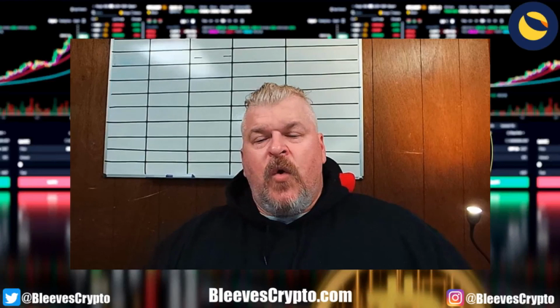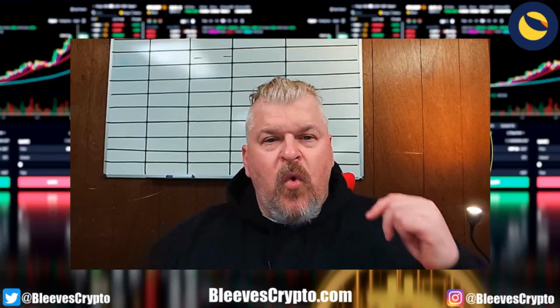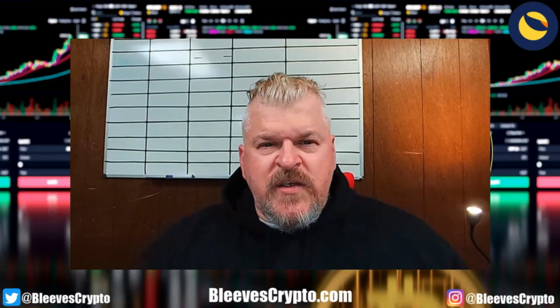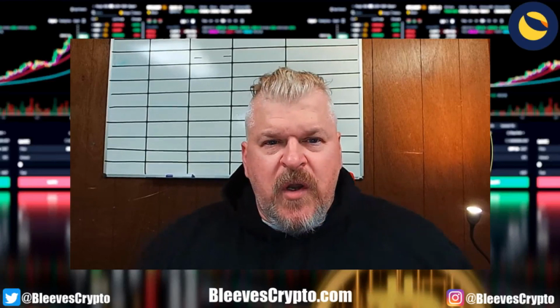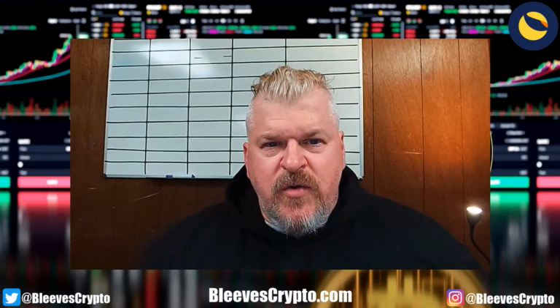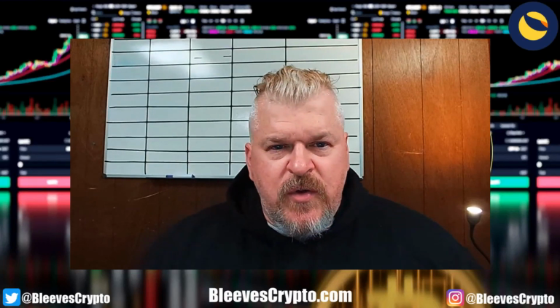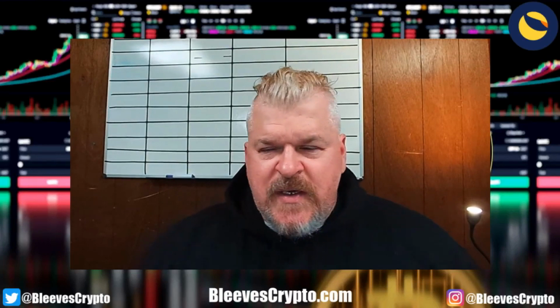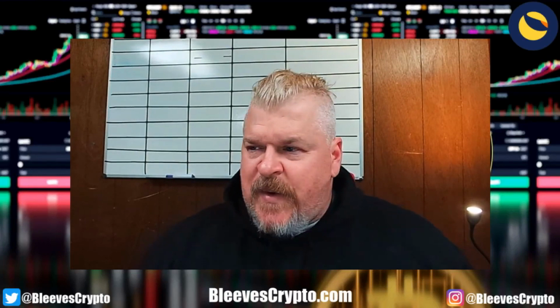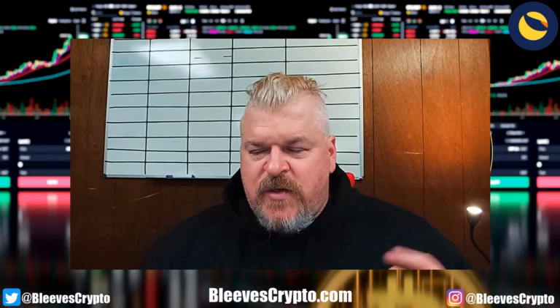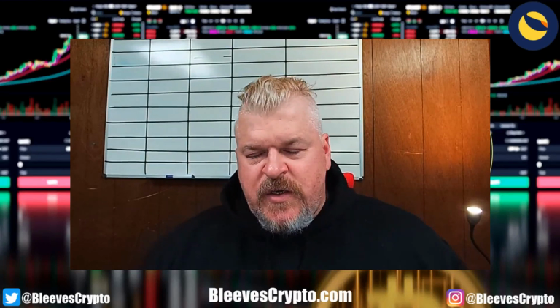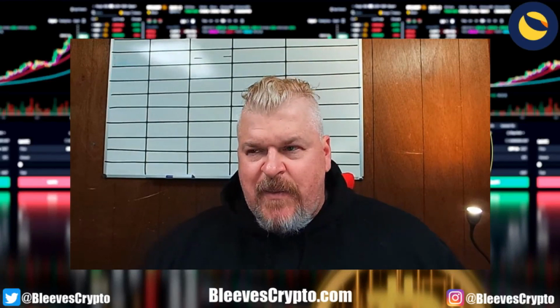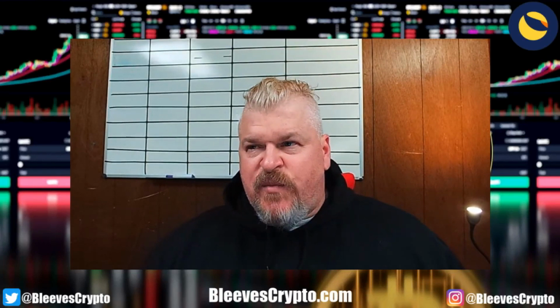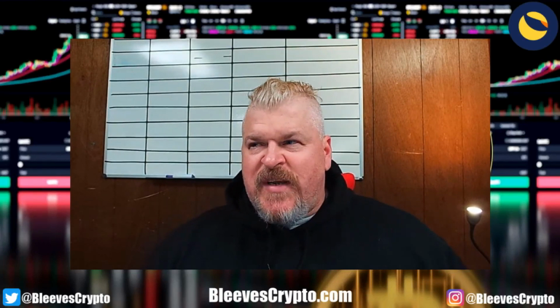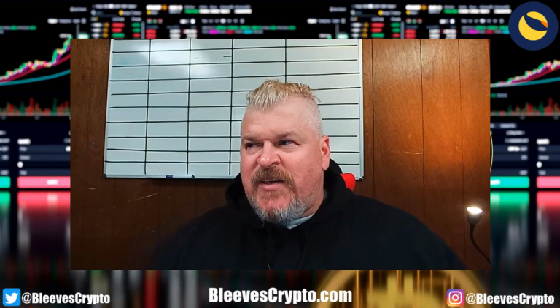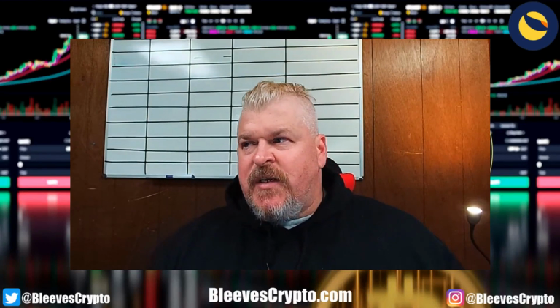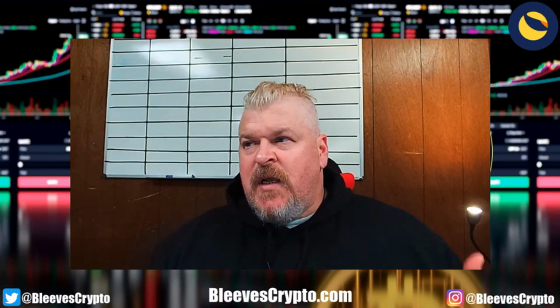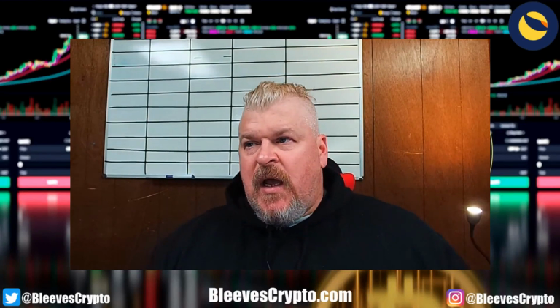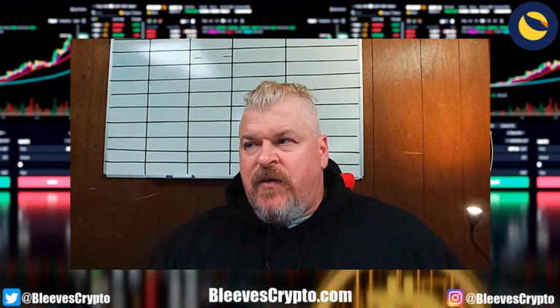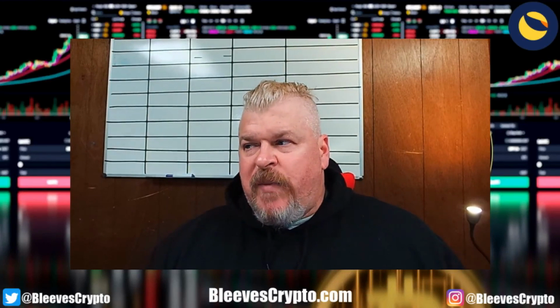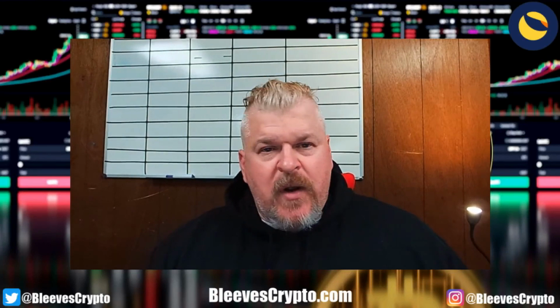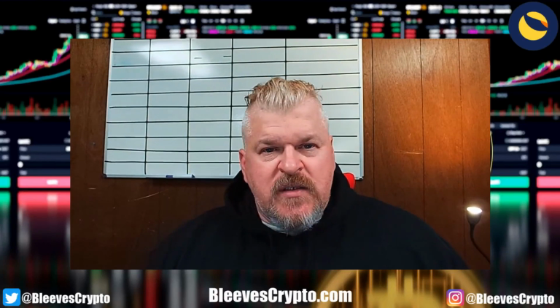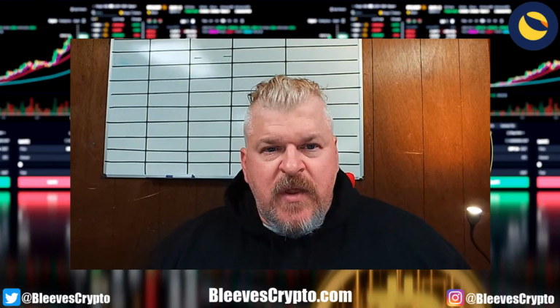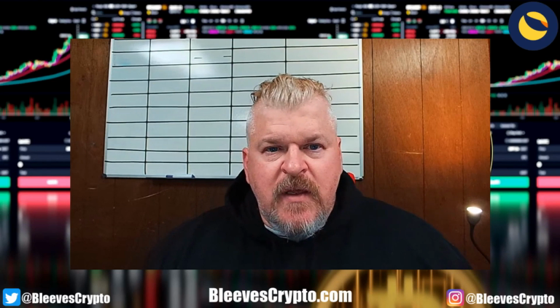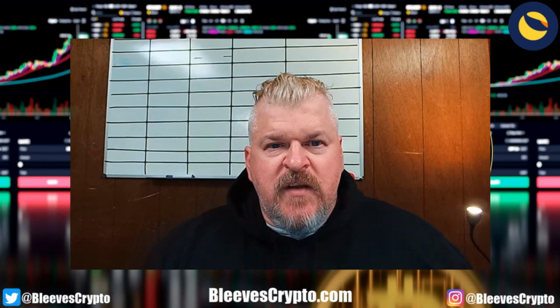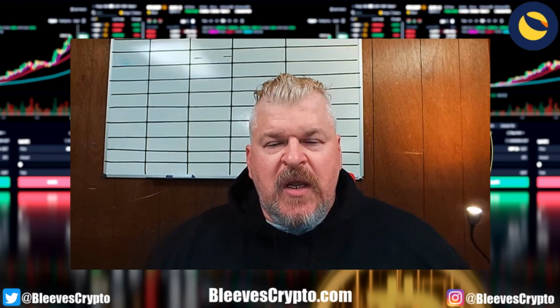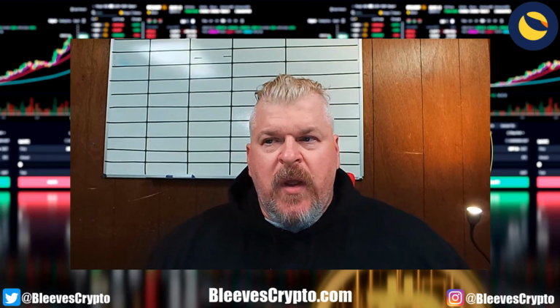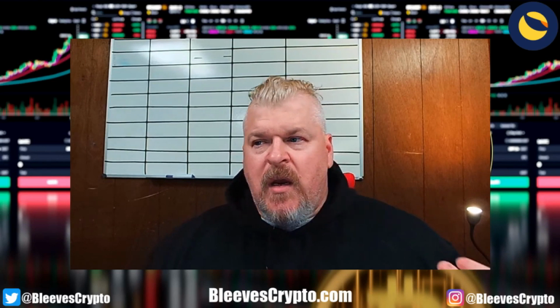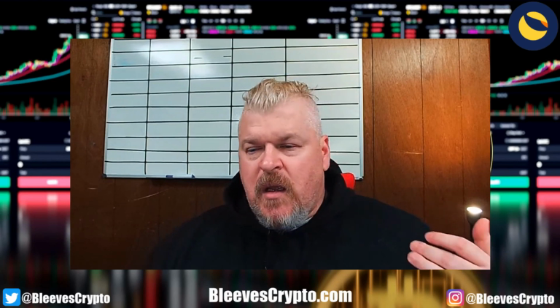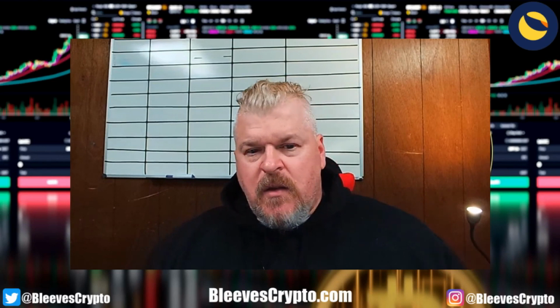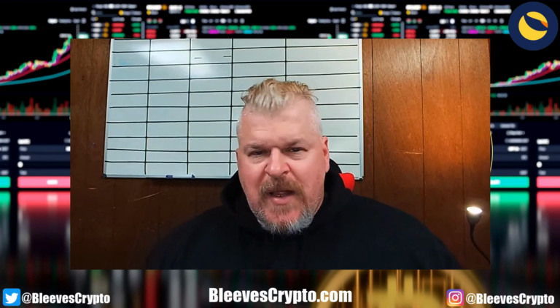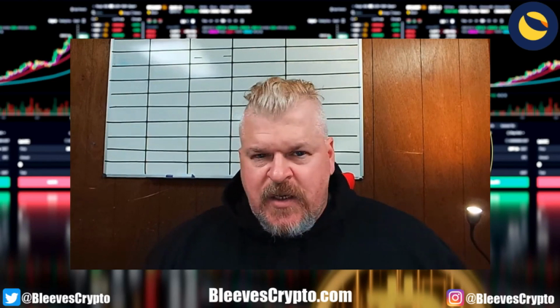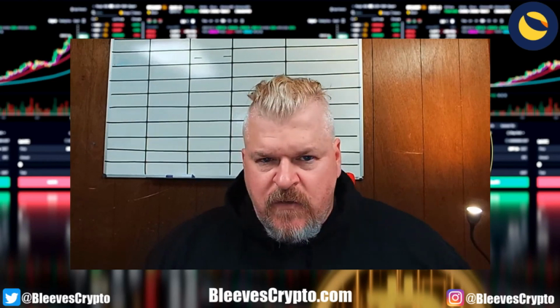What is going on, you lunatics? I'm here to talk to you today about the price action. I'll give you a little background on some of the things that have been going on in the Luna Classic universe.